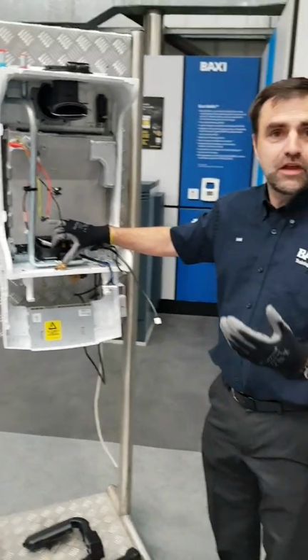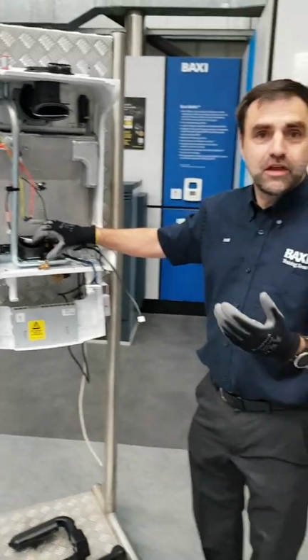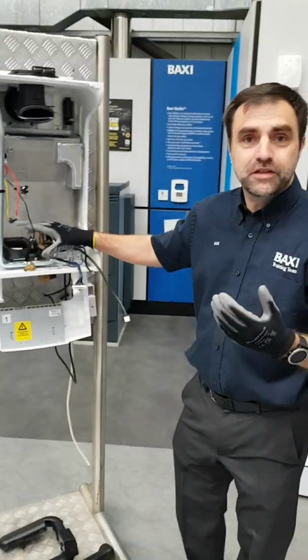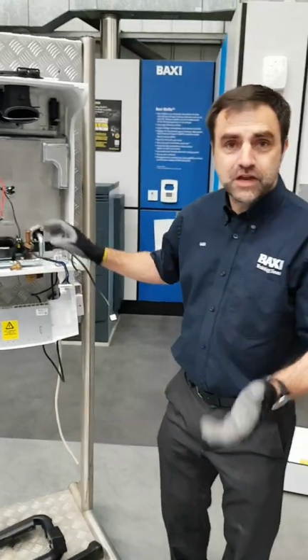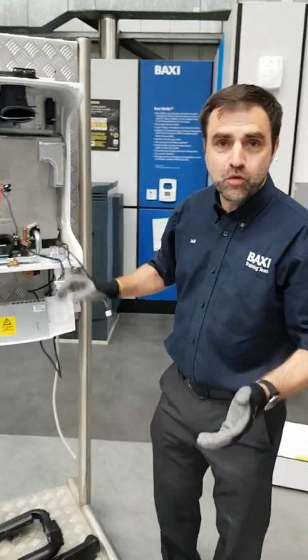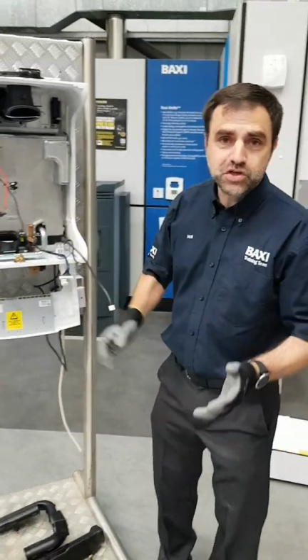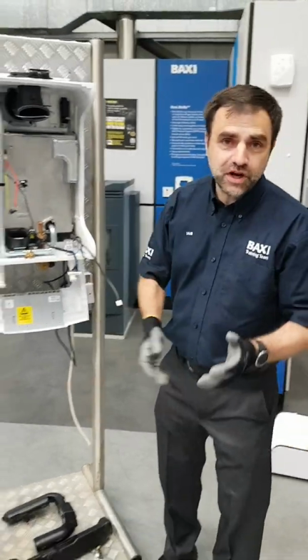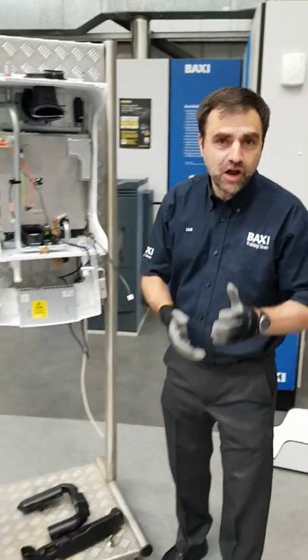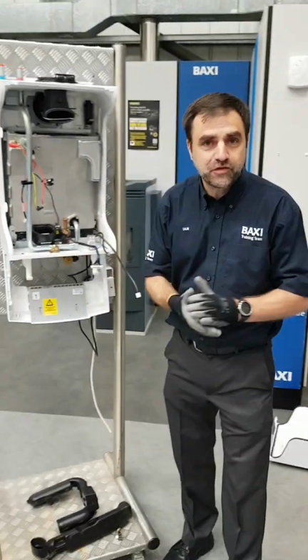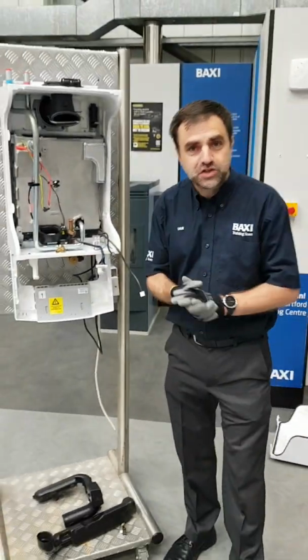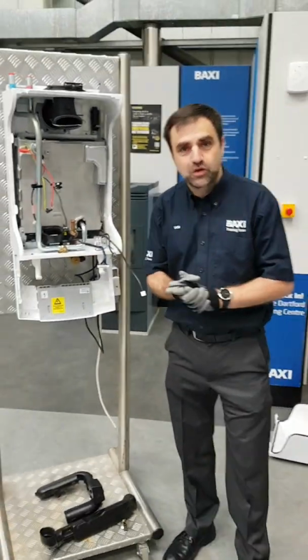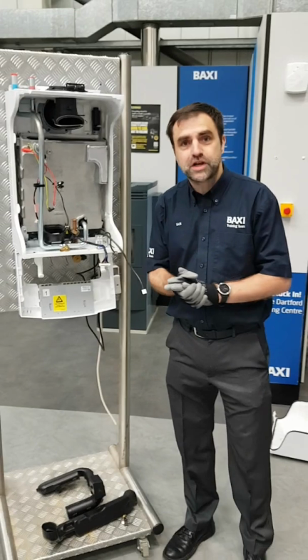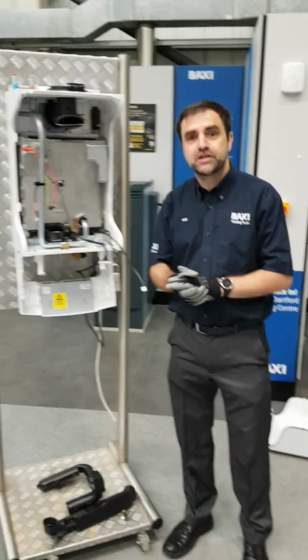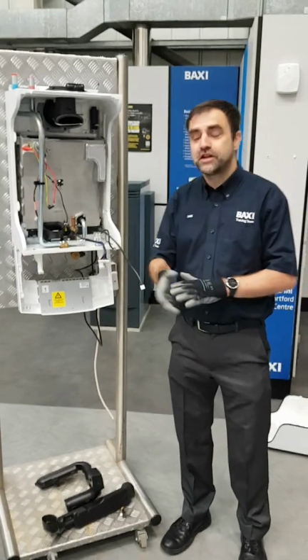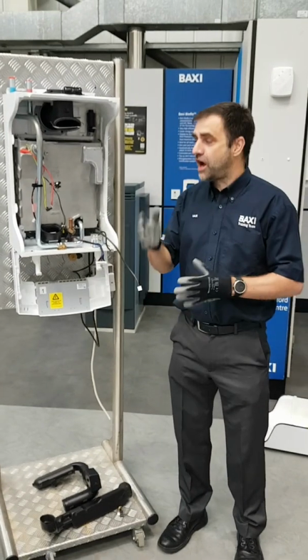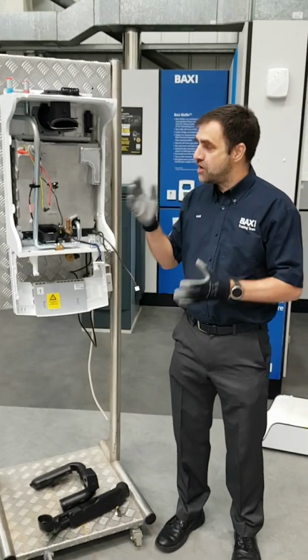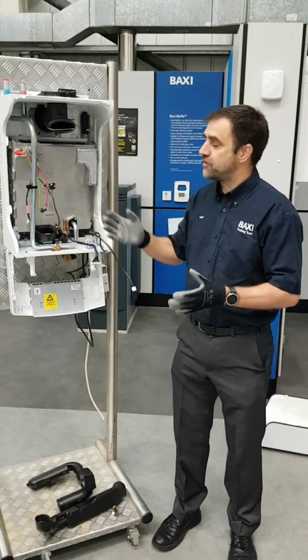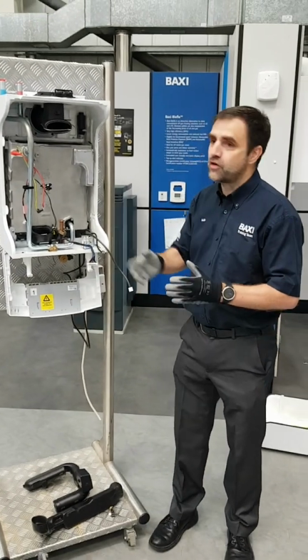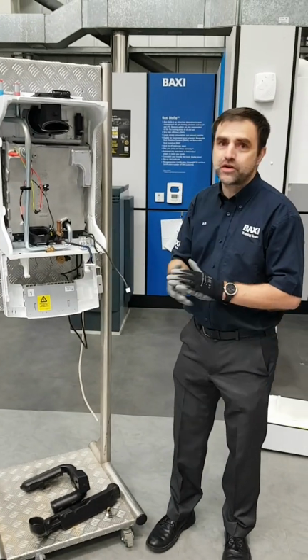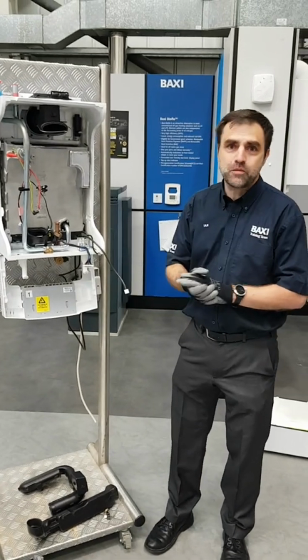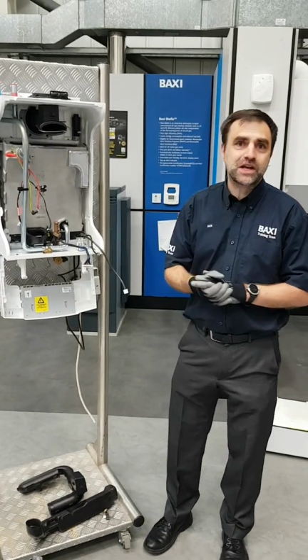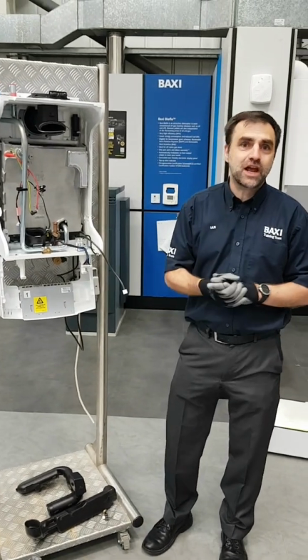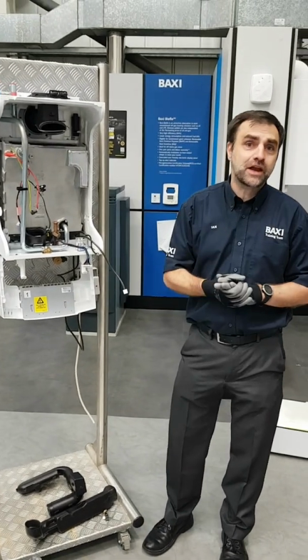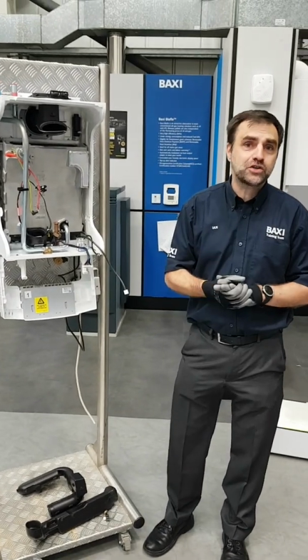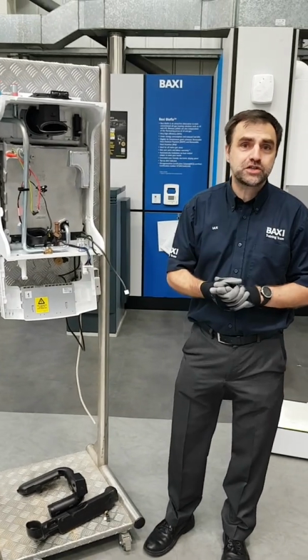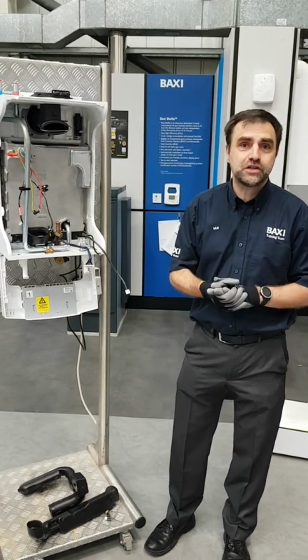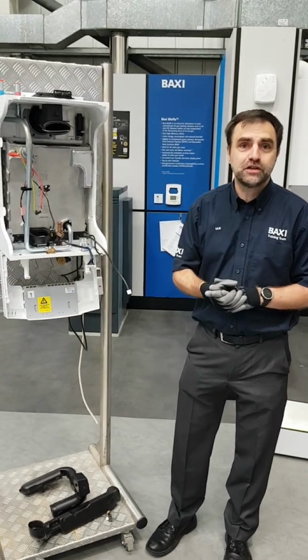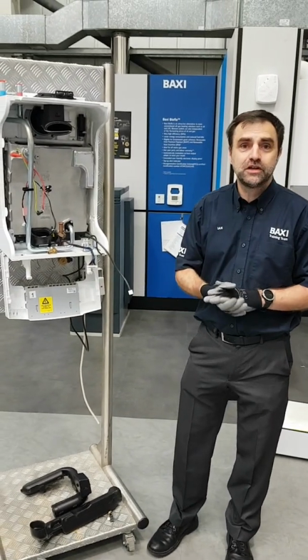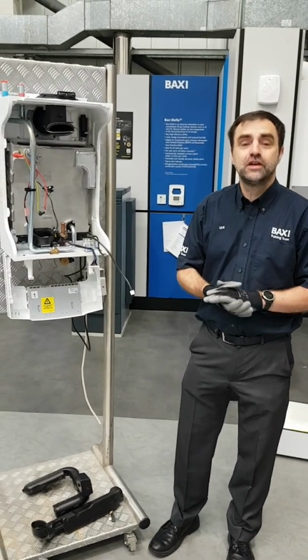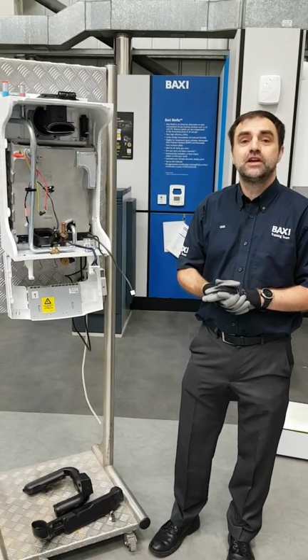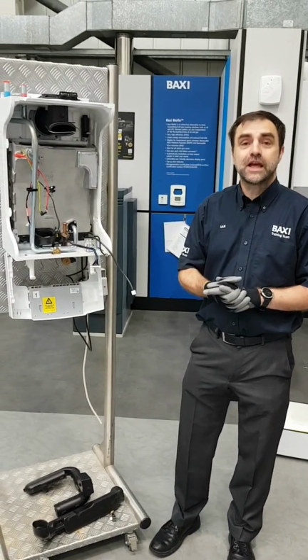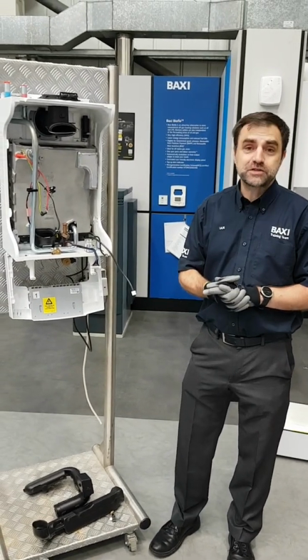Thank you for watching and I hope you've enjoyed the overview of the new Baxi 800. Keep safe.